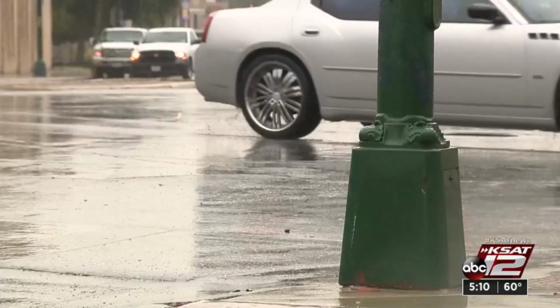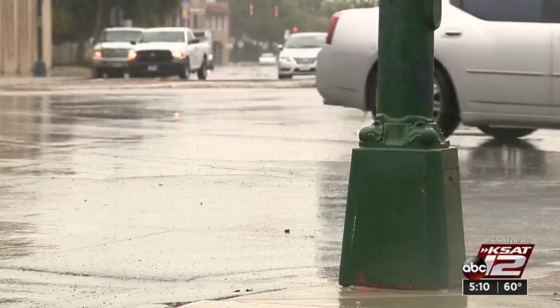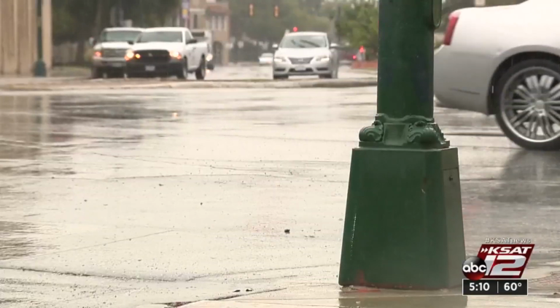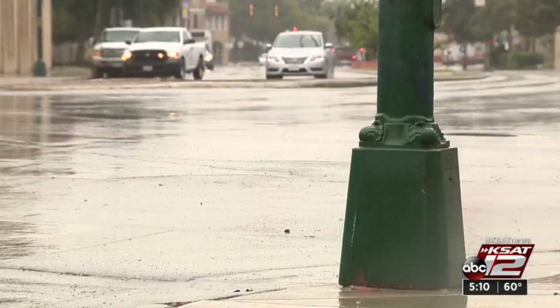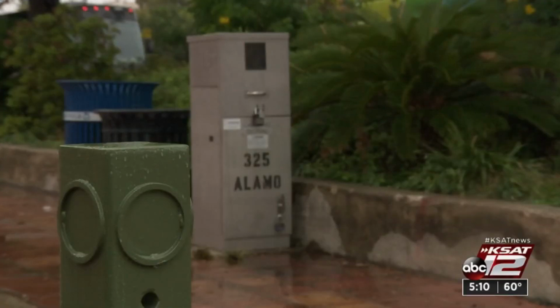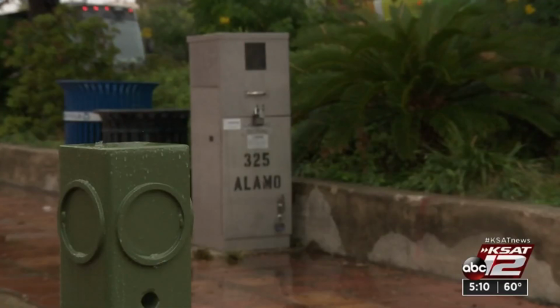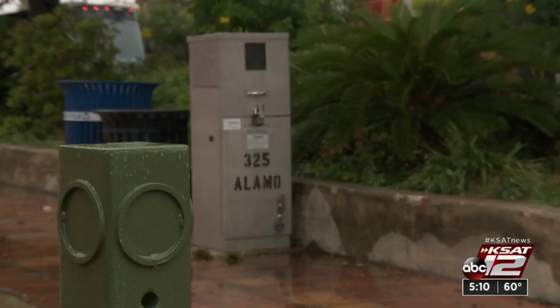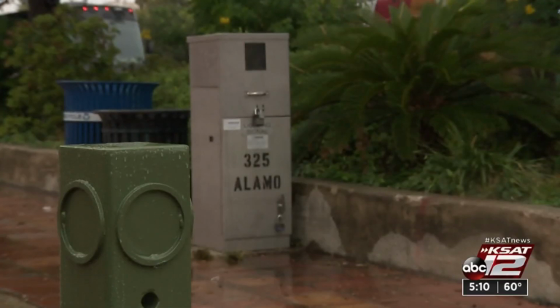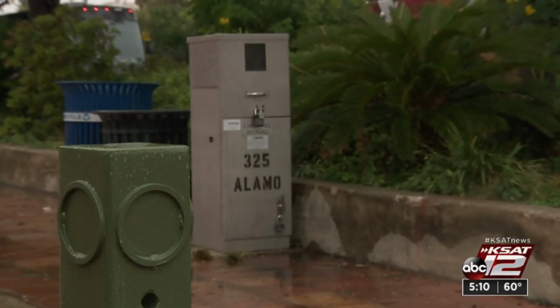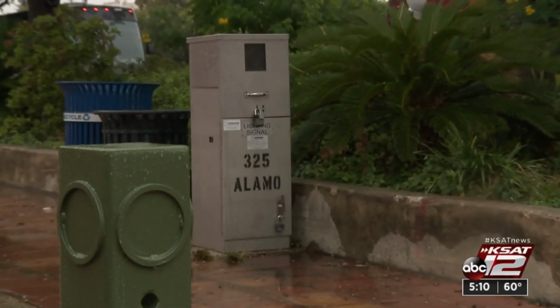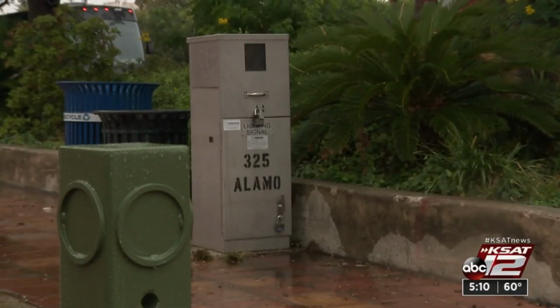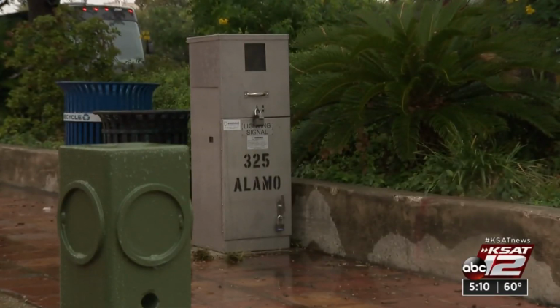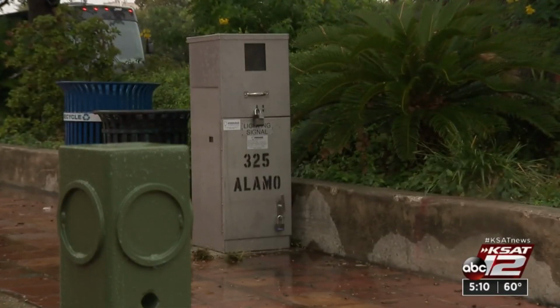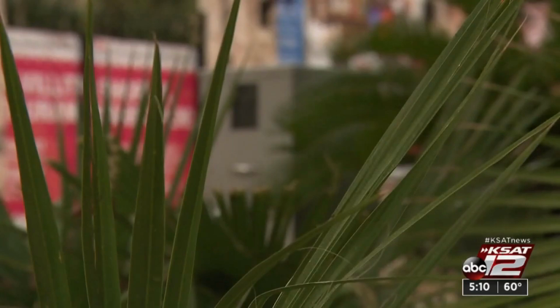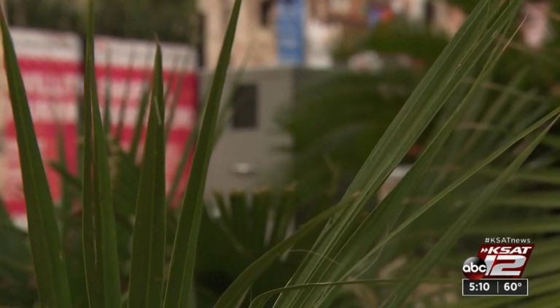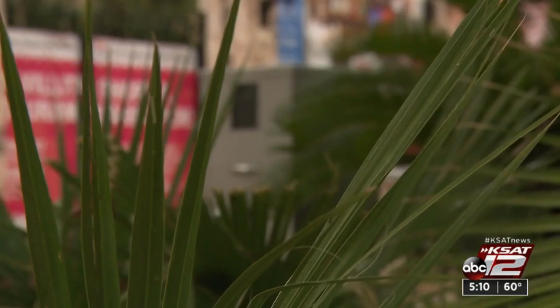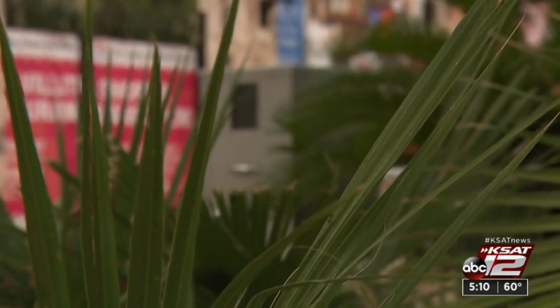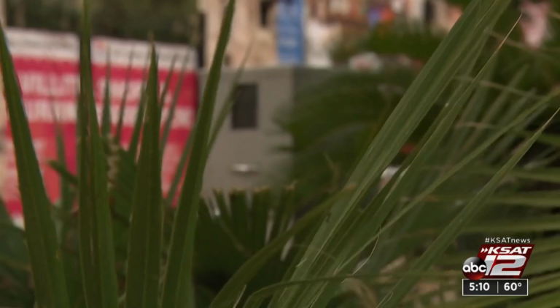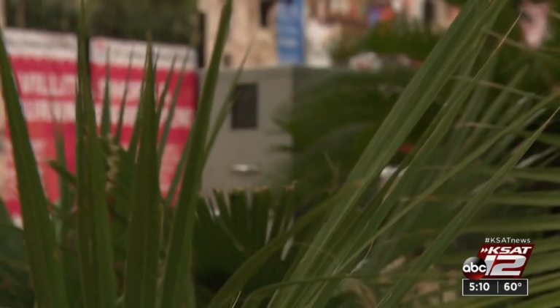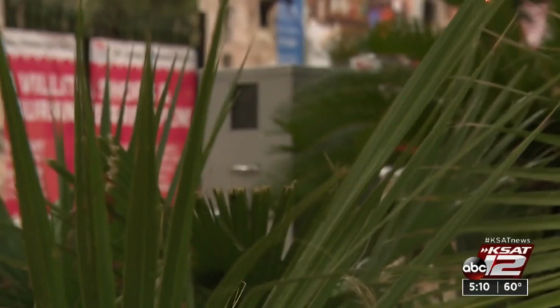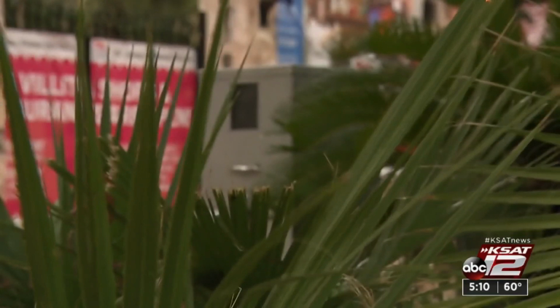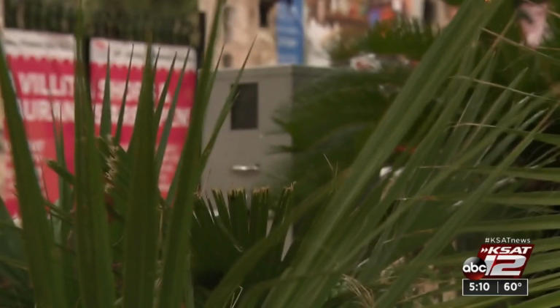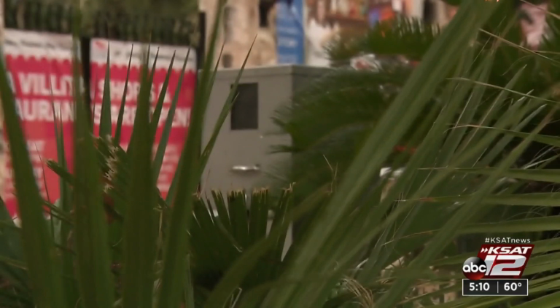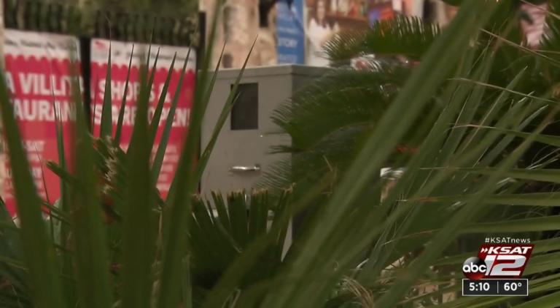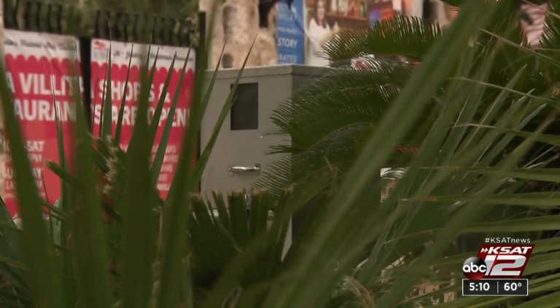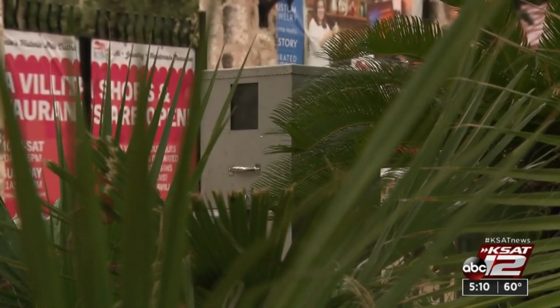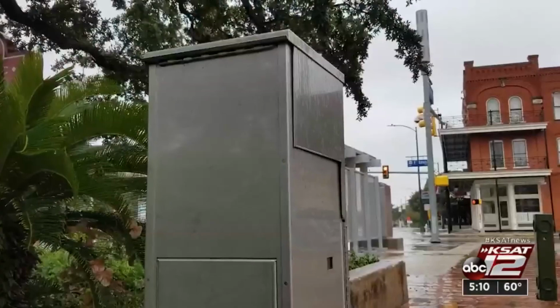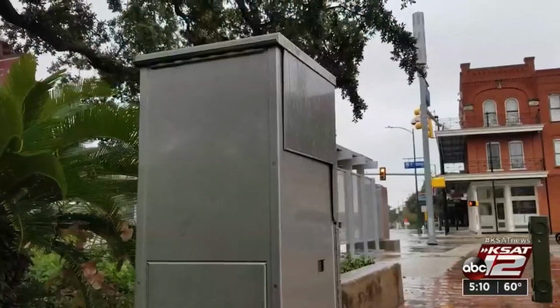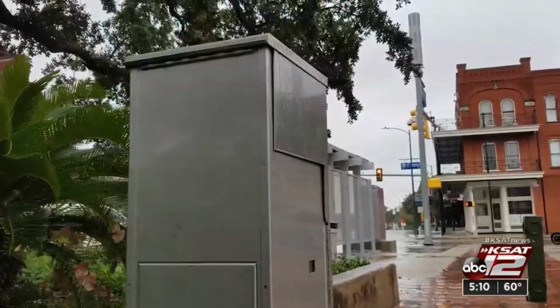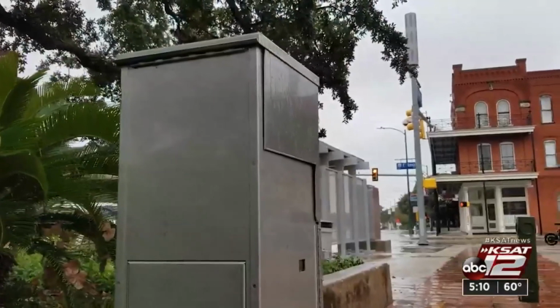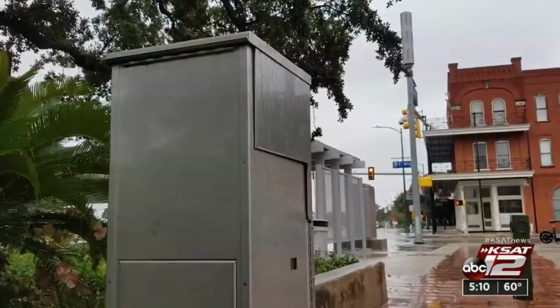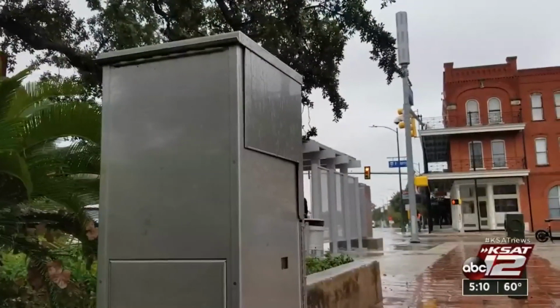The city fears clutter from bulky equipment — a lot of areas that could be graffitied, cluttered, hit, and hard to maintain.